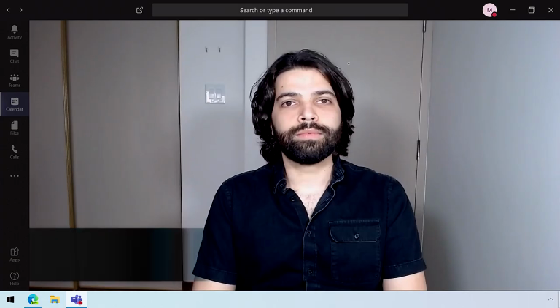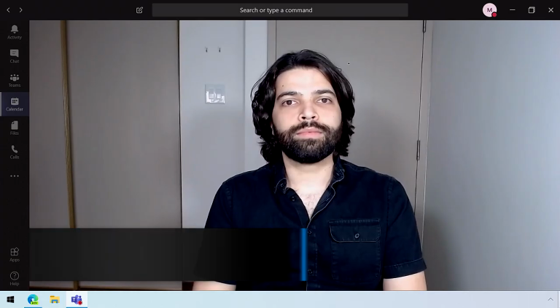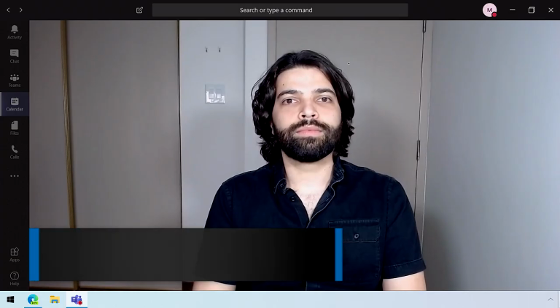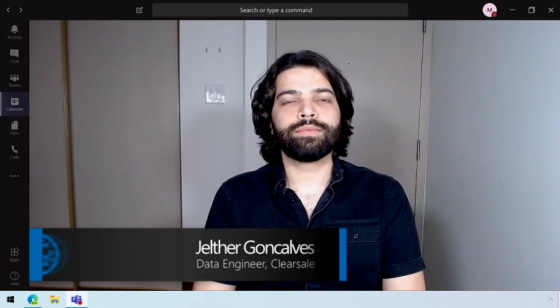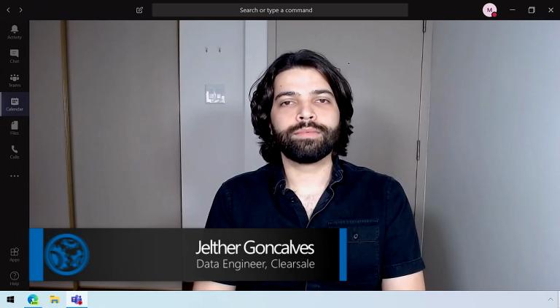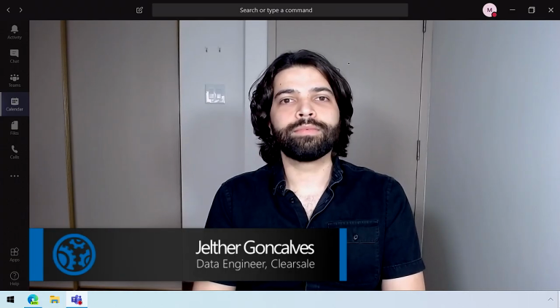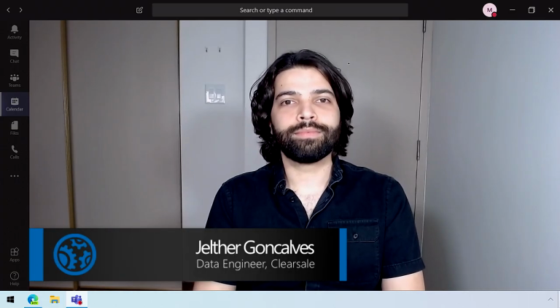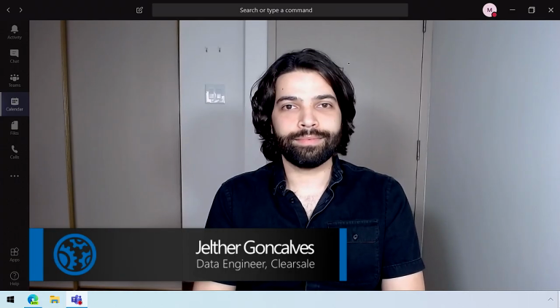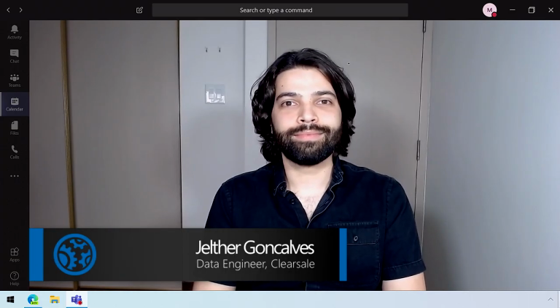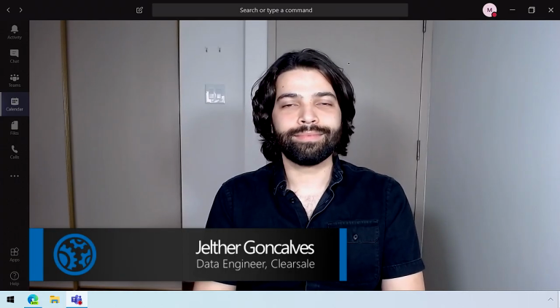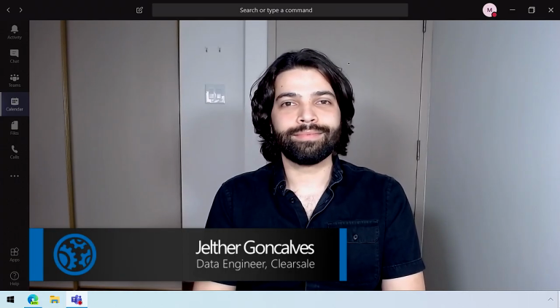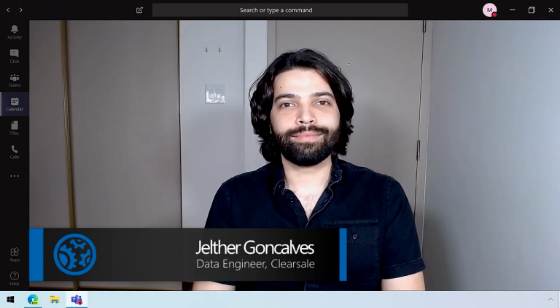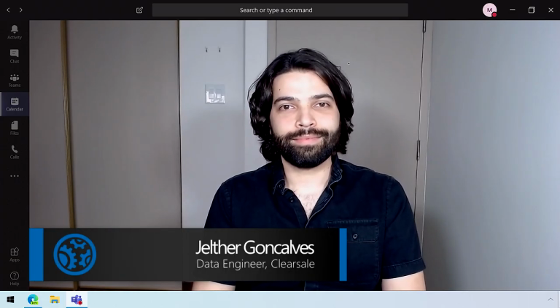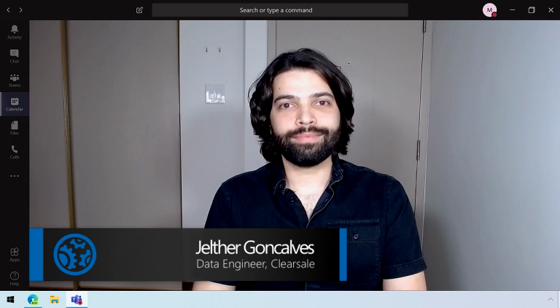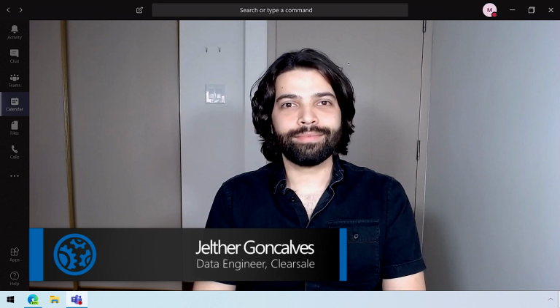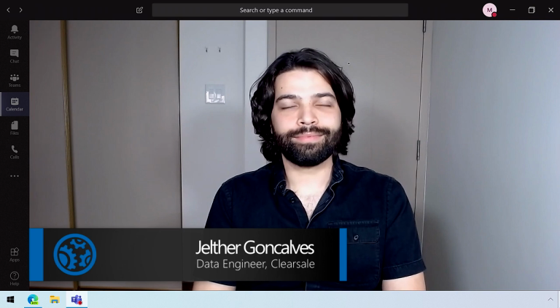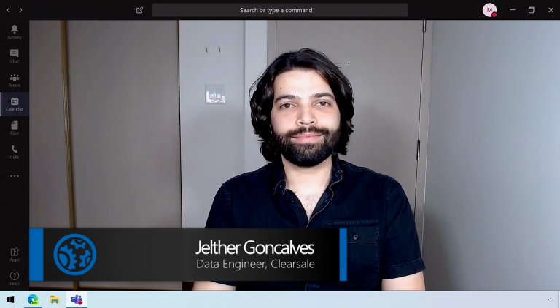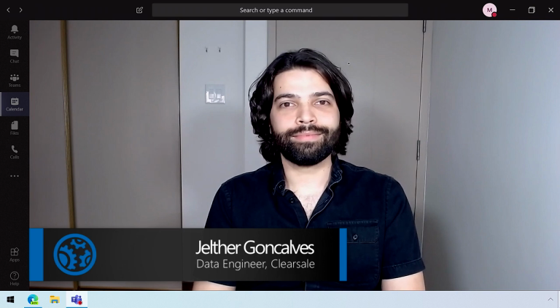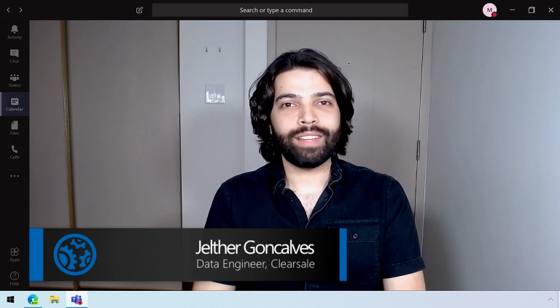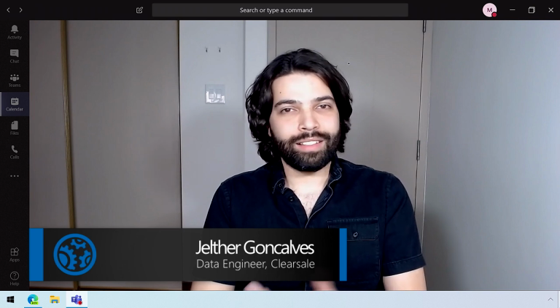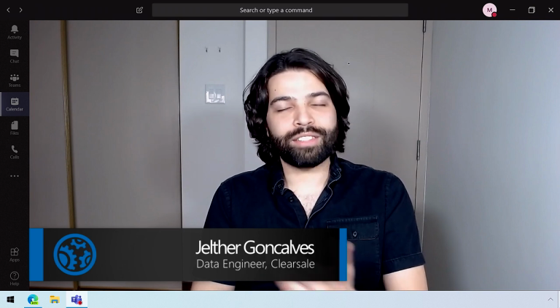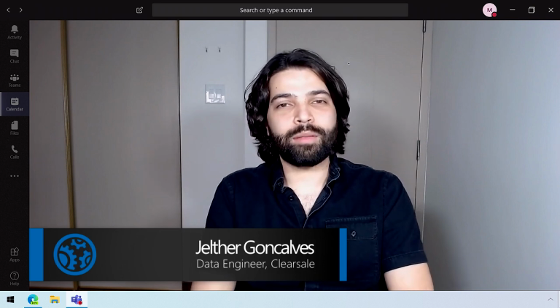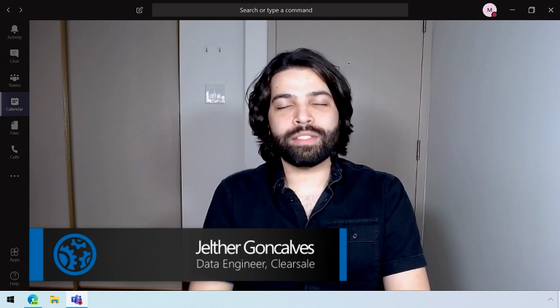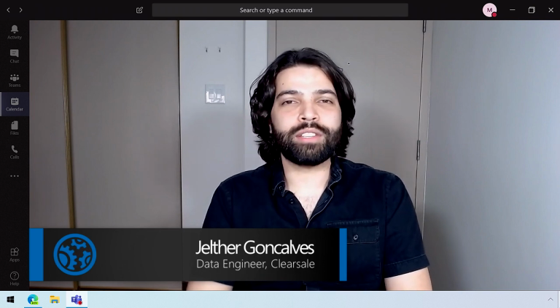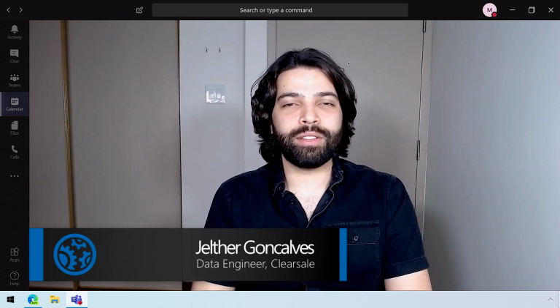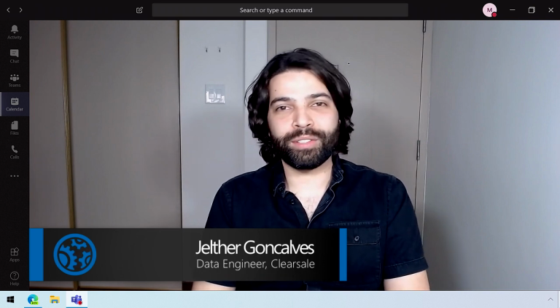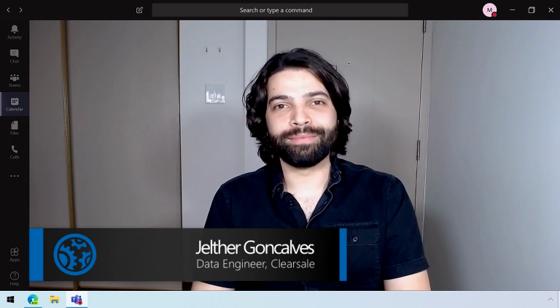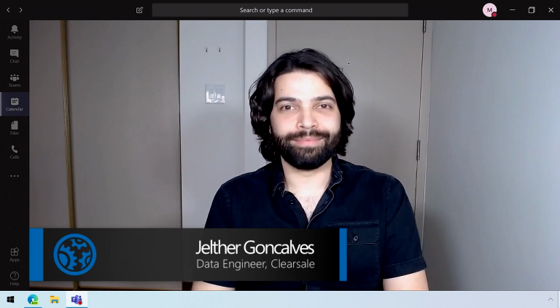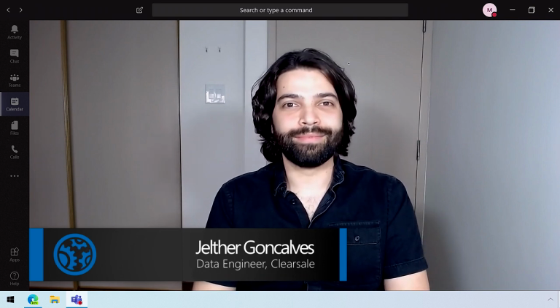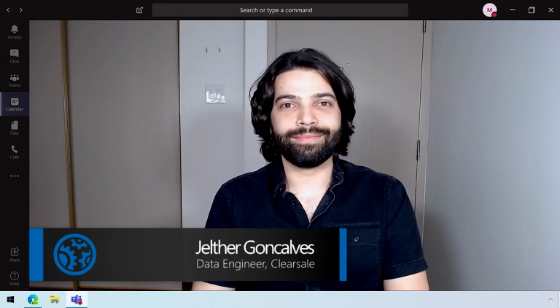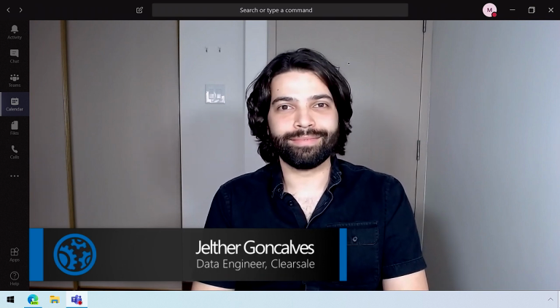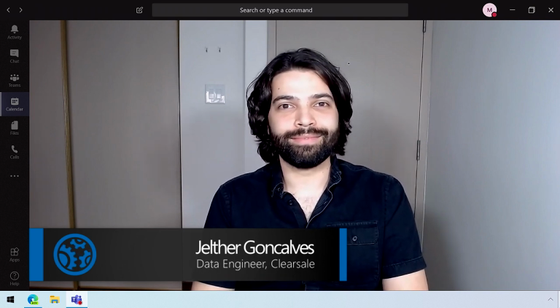I'm joined today by Jelther Goncalves, who's a data engineer at ClearSail. Thanks, Jeremy. It's great to be on the show. Thanks for joining us today.